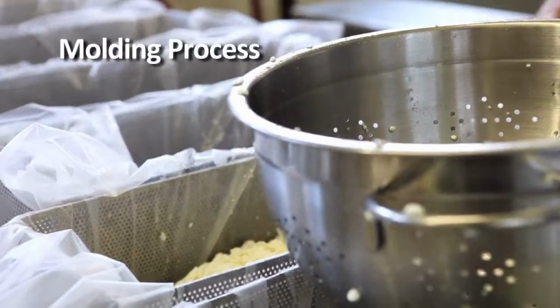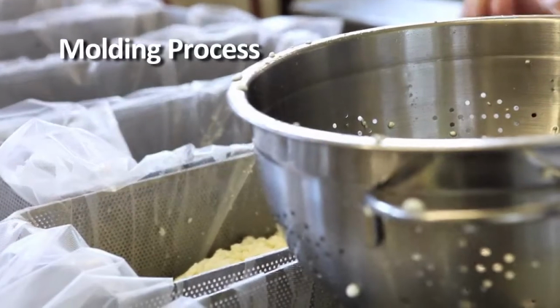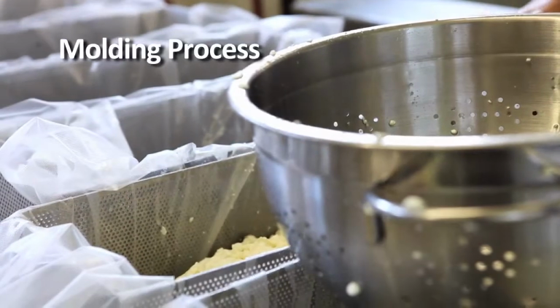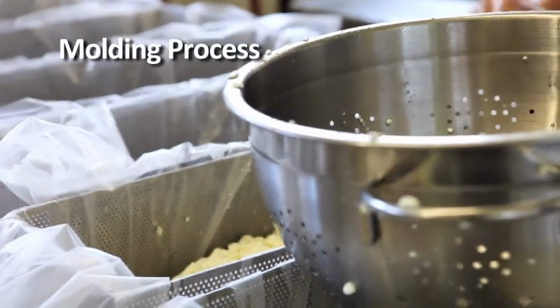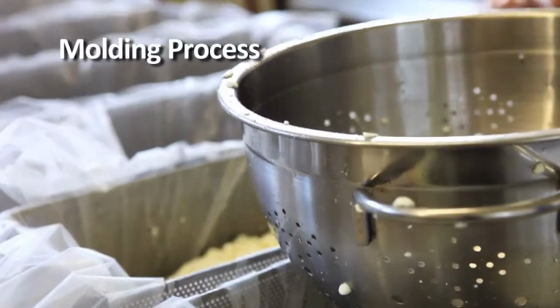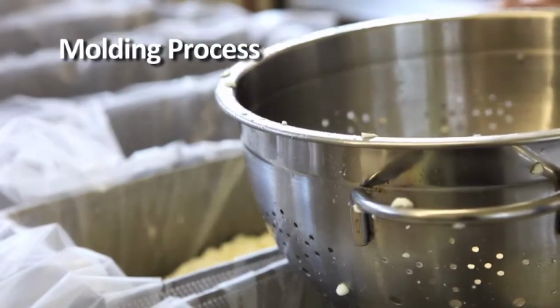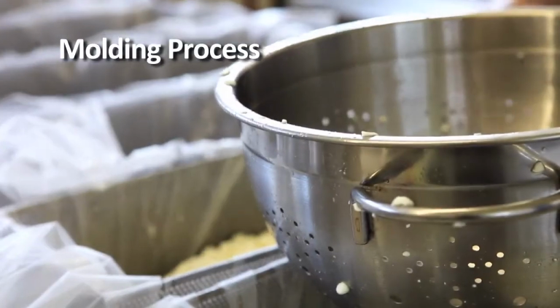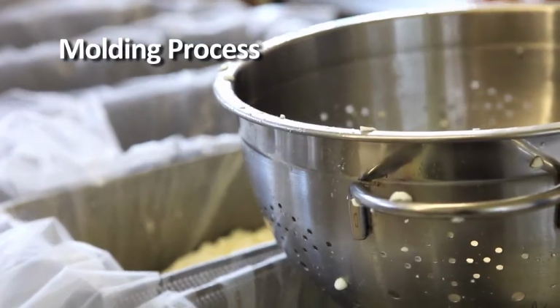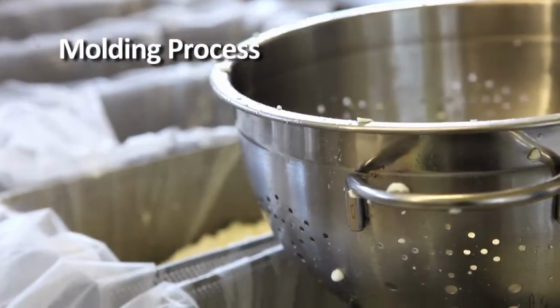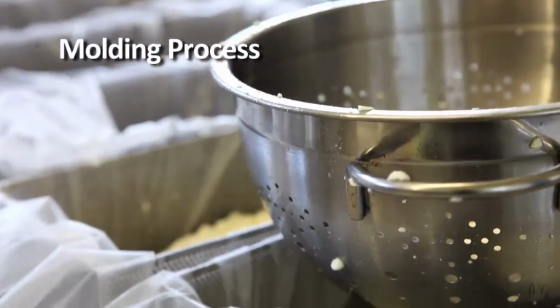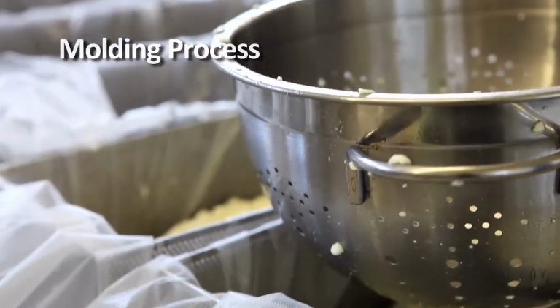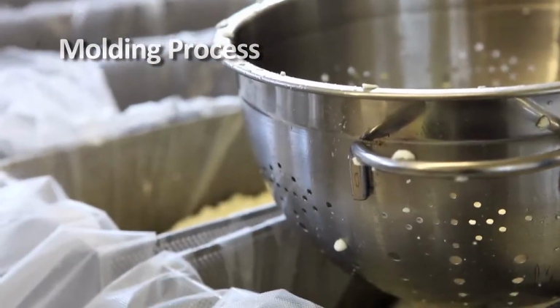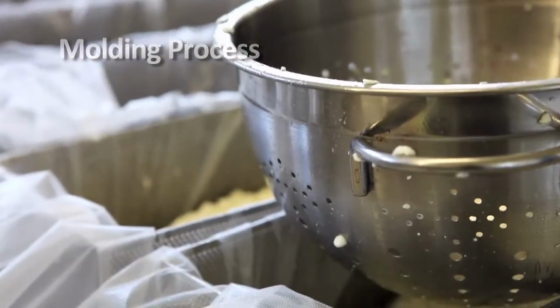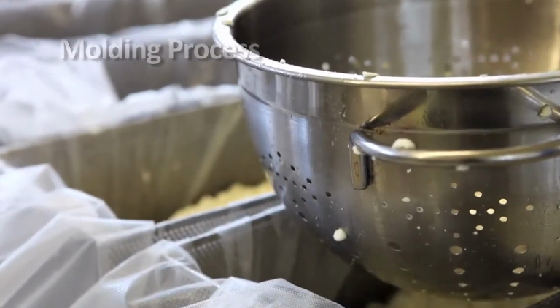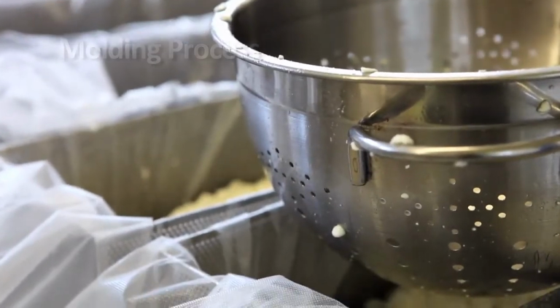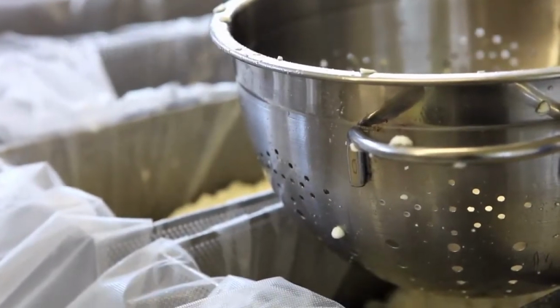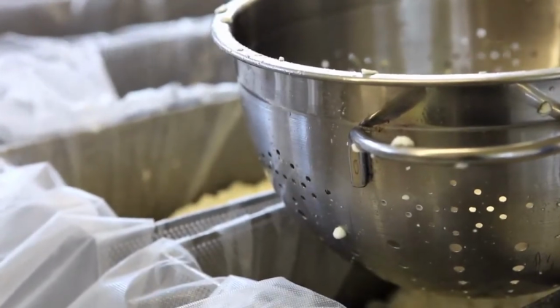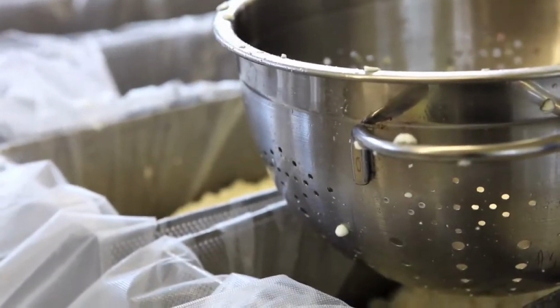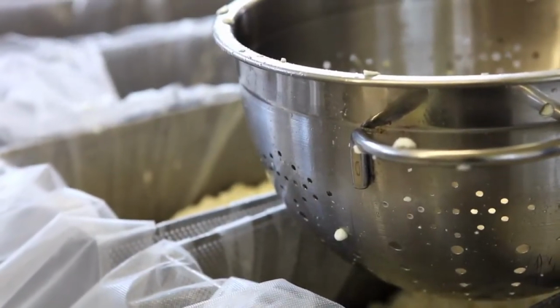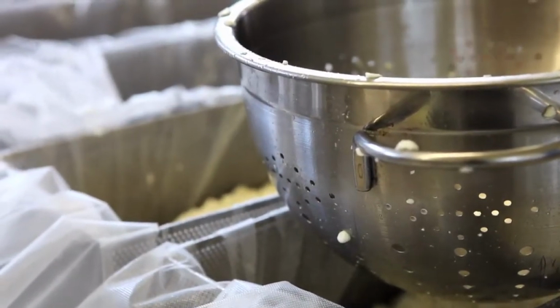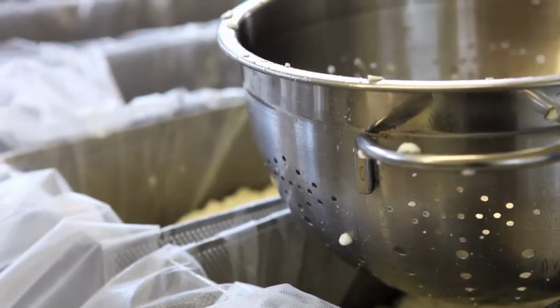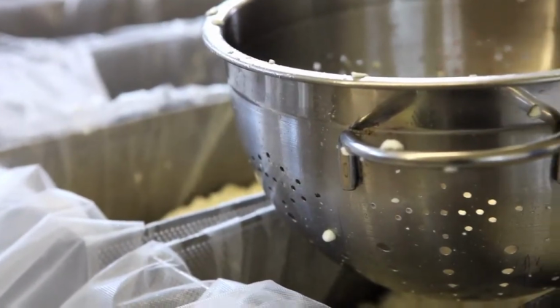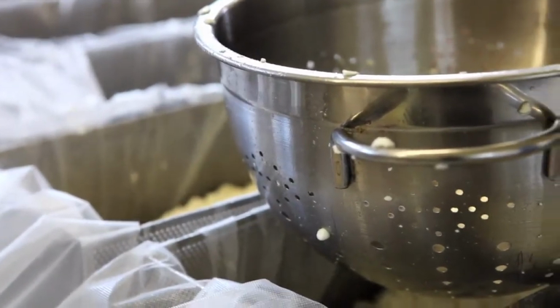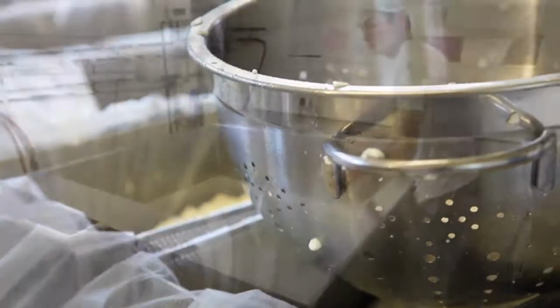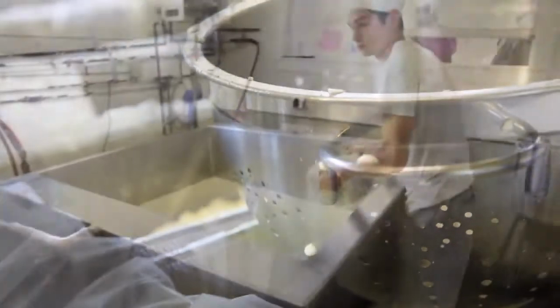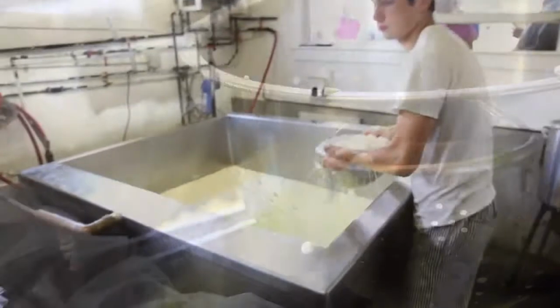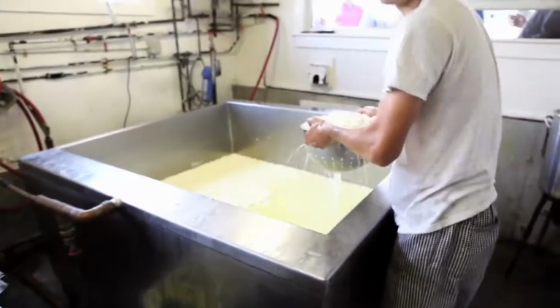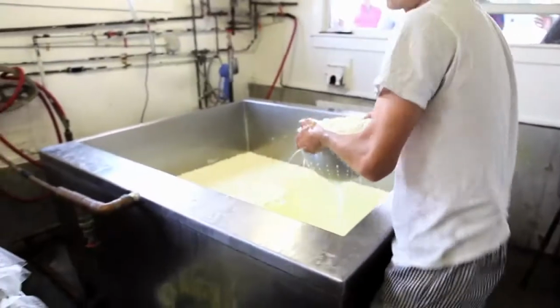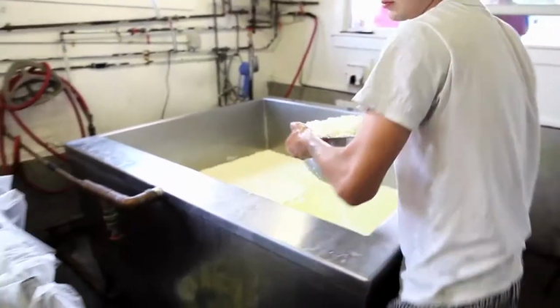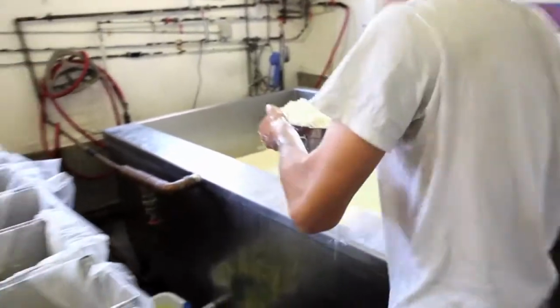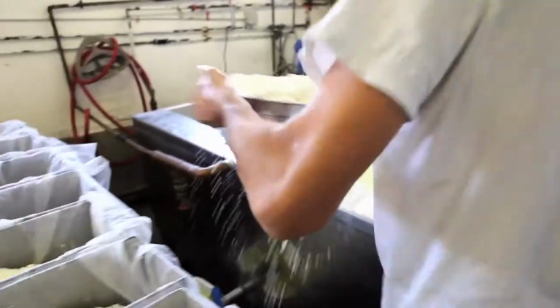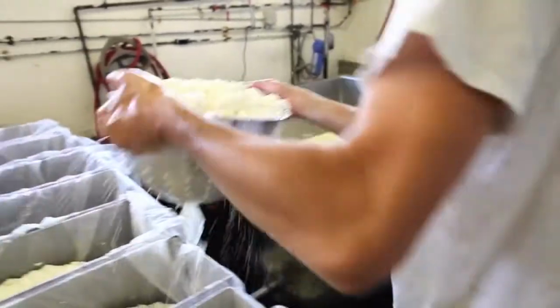Probably each one of those, when it's set and done, is going to be close to about 20 to 25 pounds of cheese.